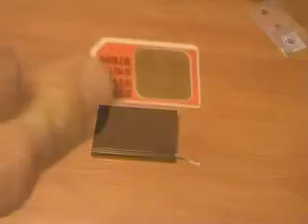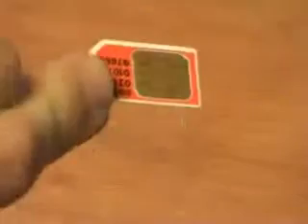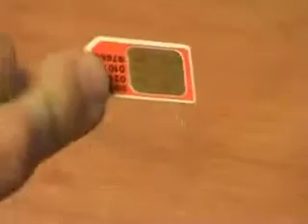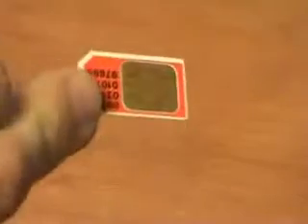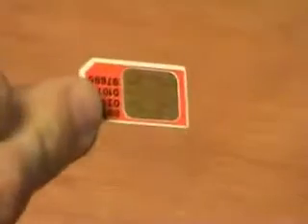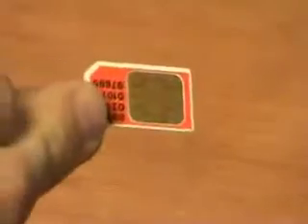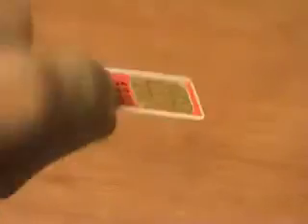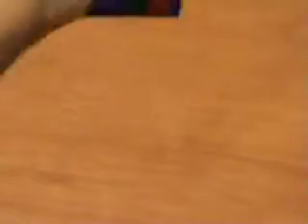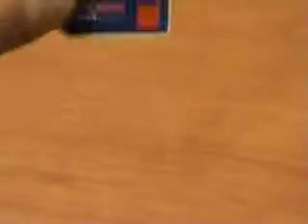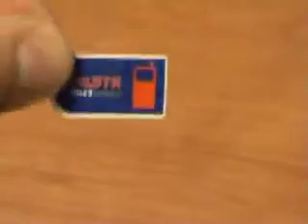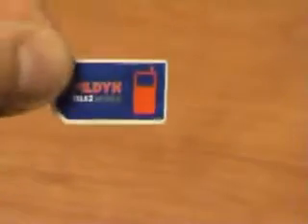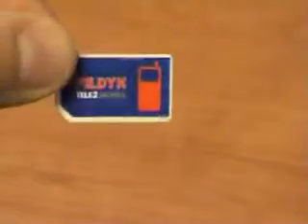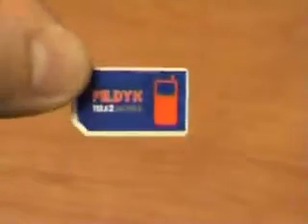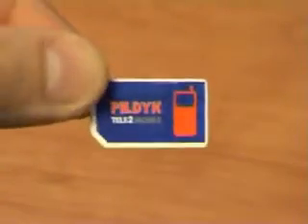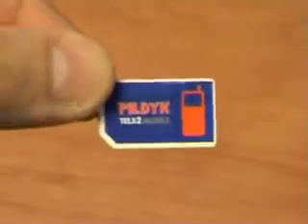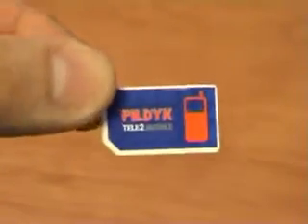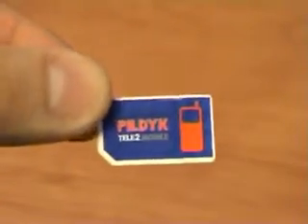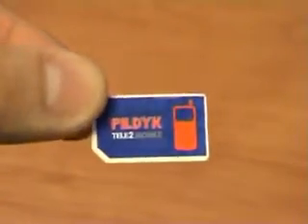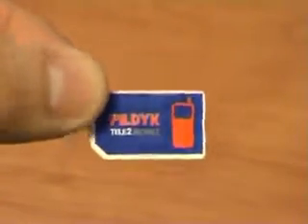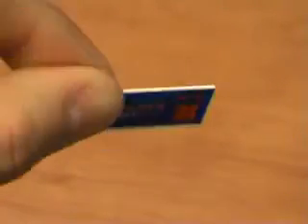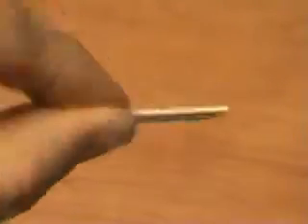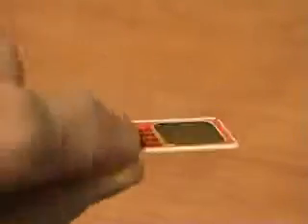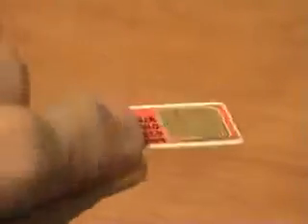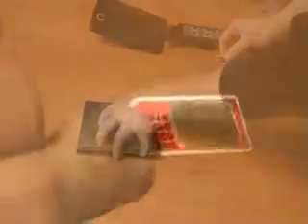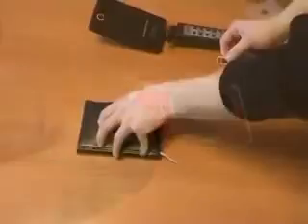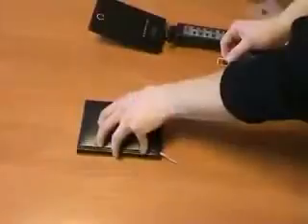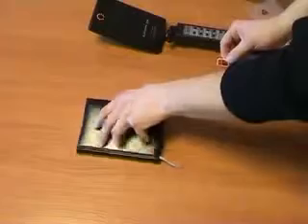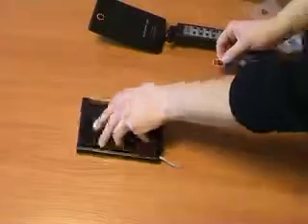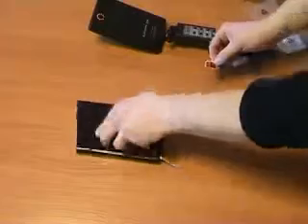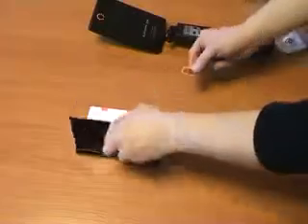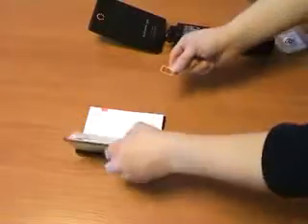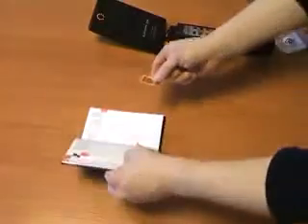Lornit can detect even small objects, like a cellular phone's SIM card.